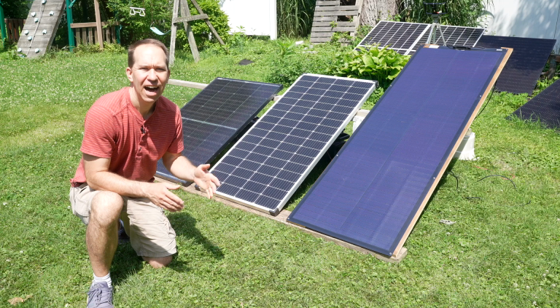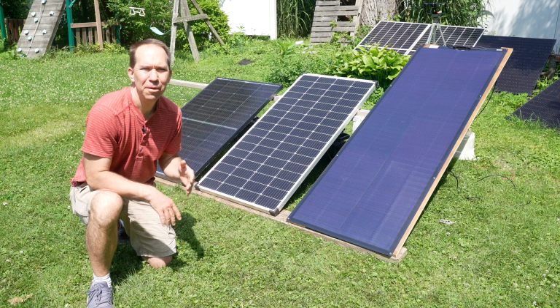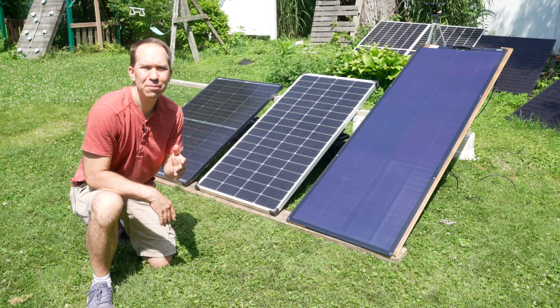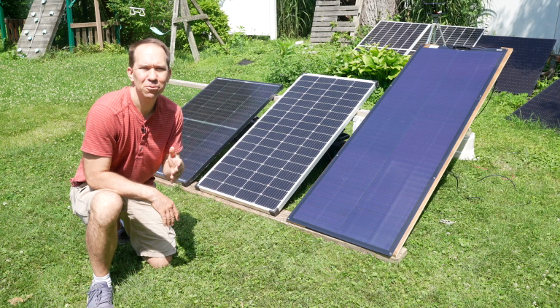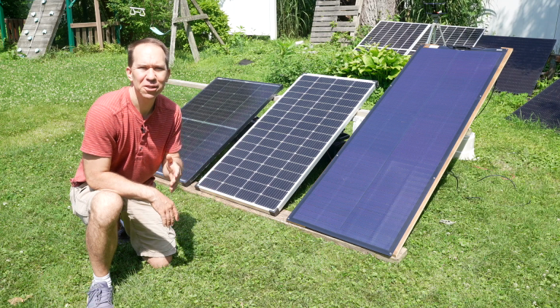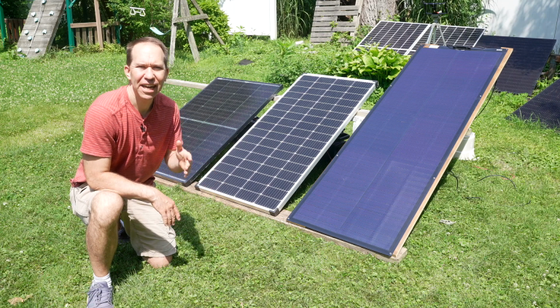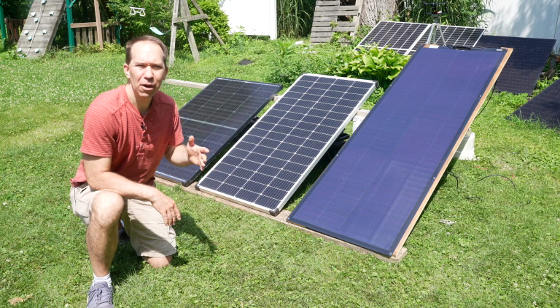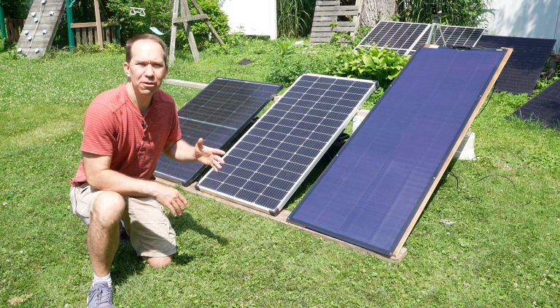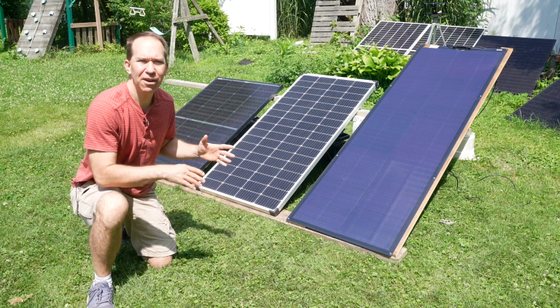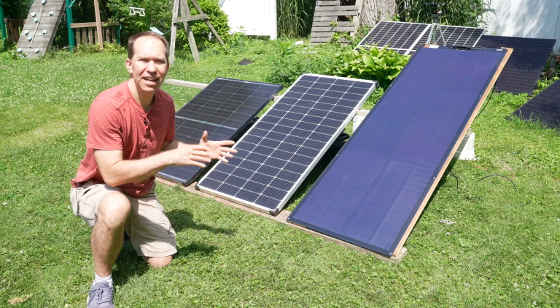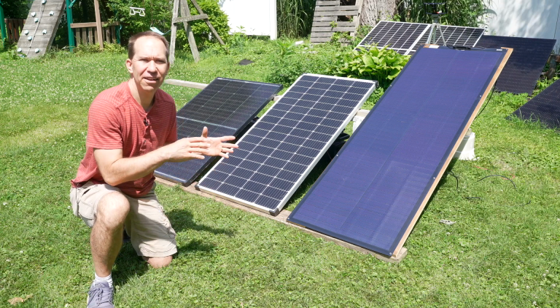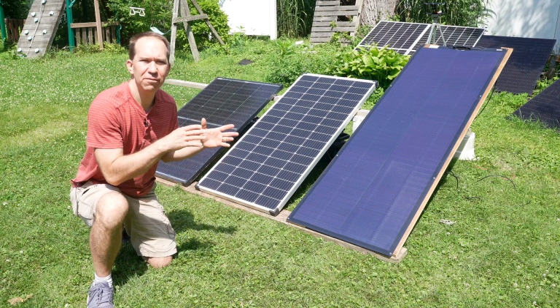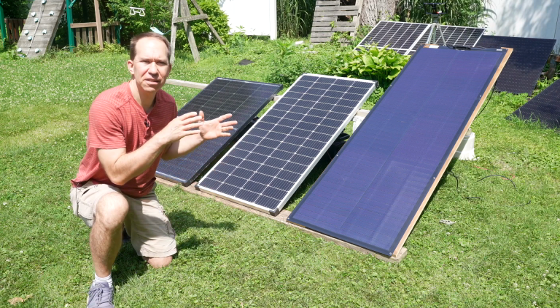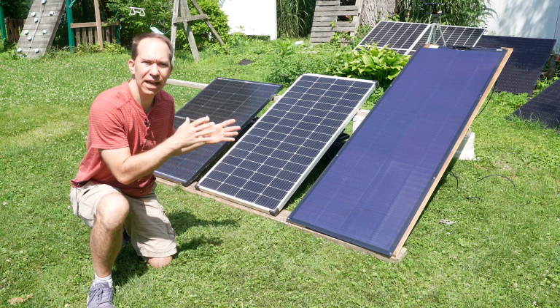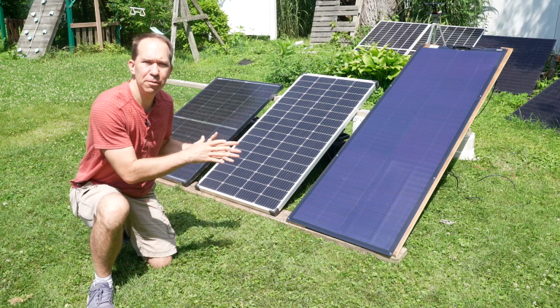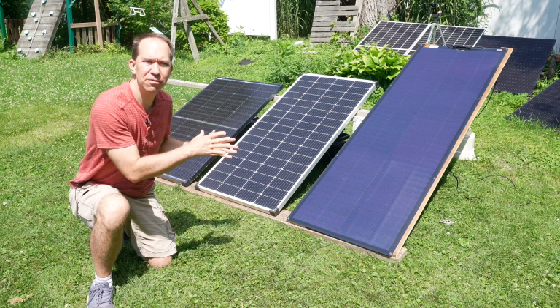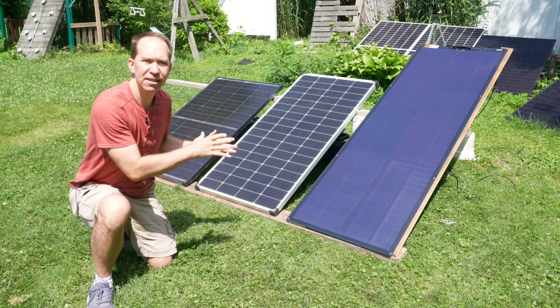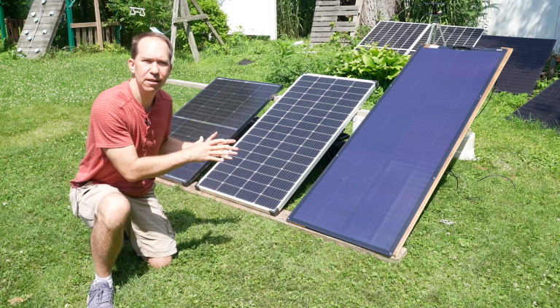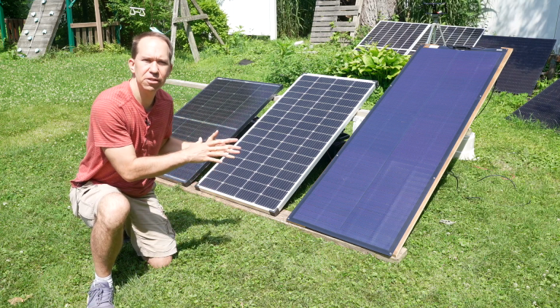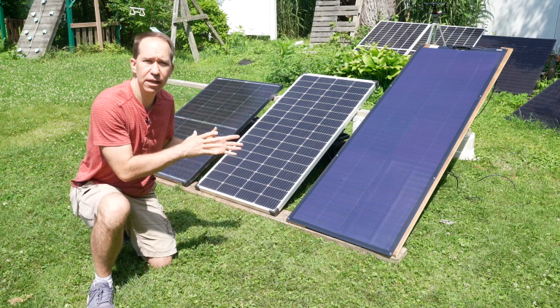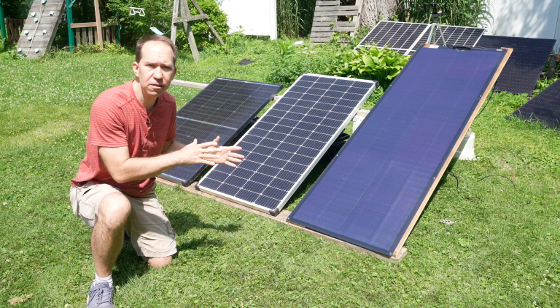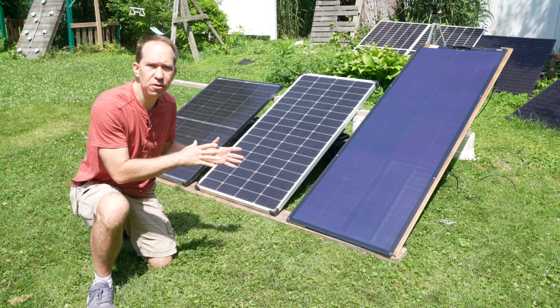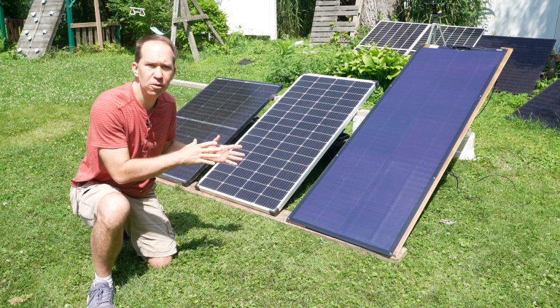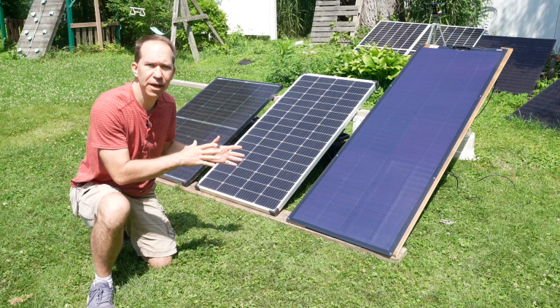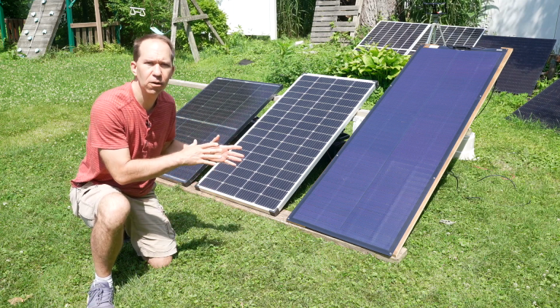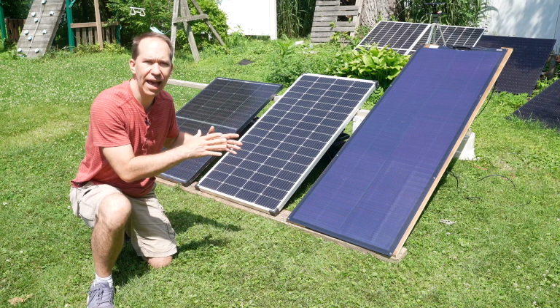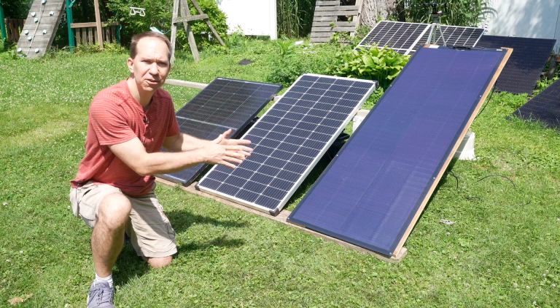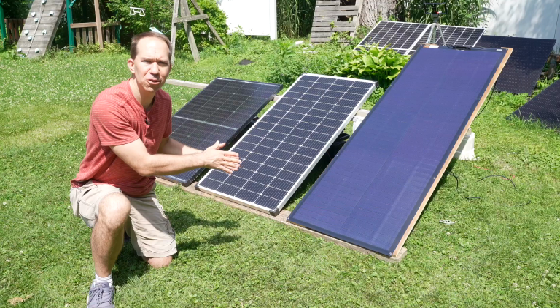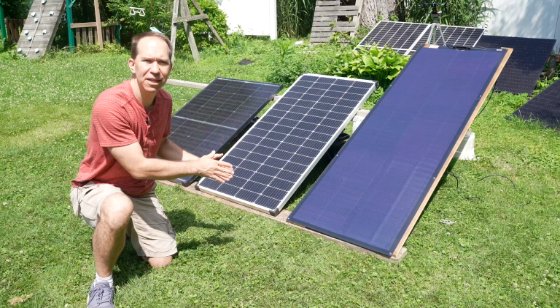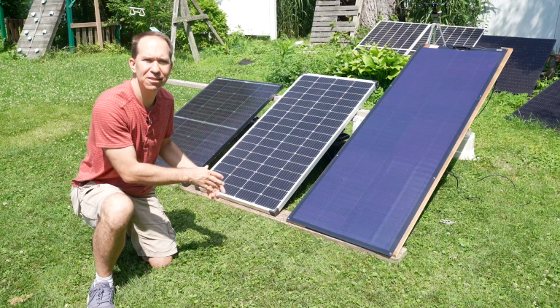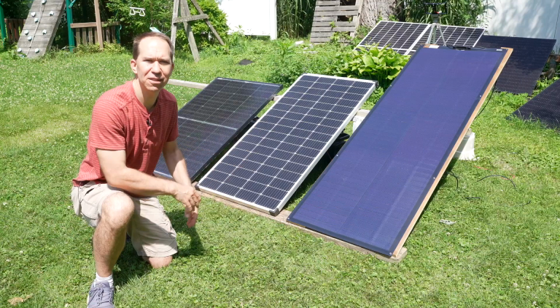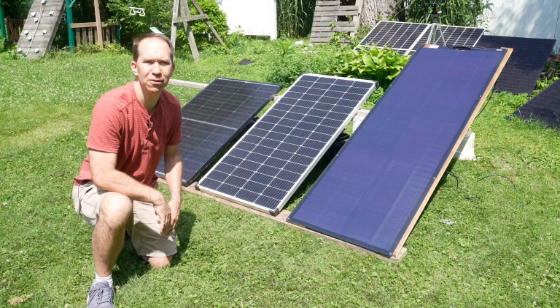Hi, my name is Rhys, and I want to find out if the type of technology in a solar panel actually makes a difference.